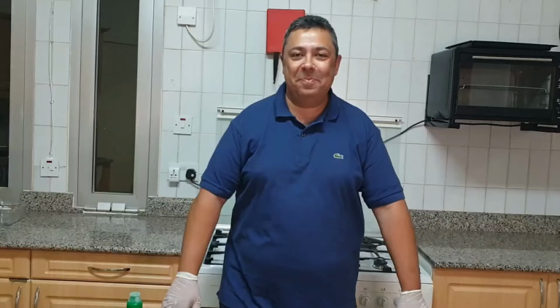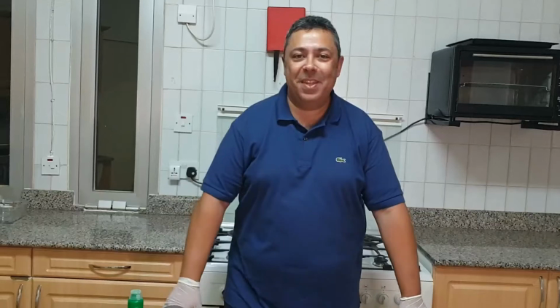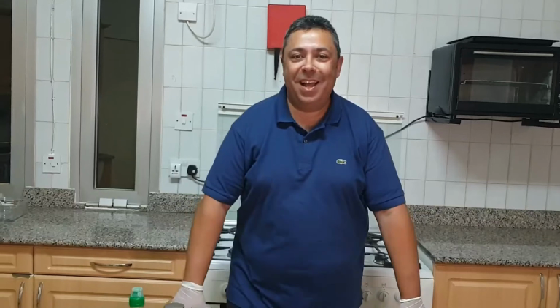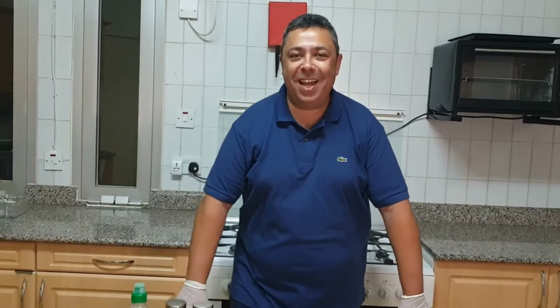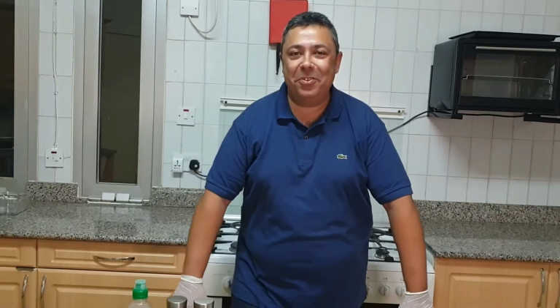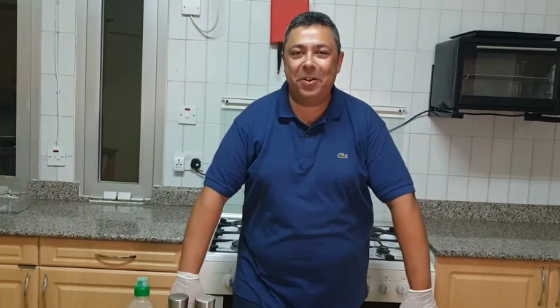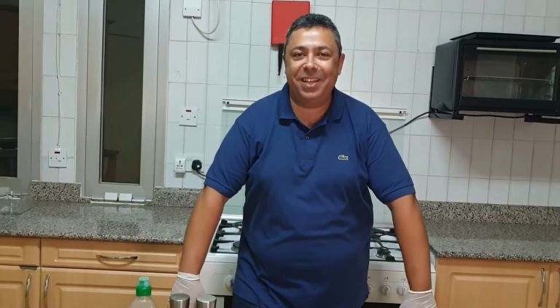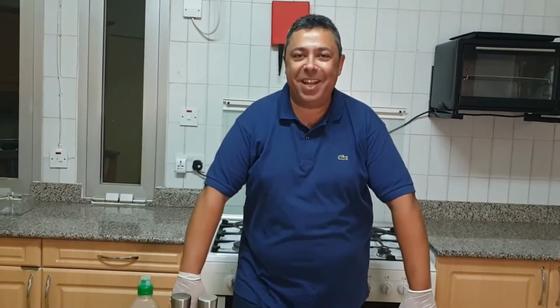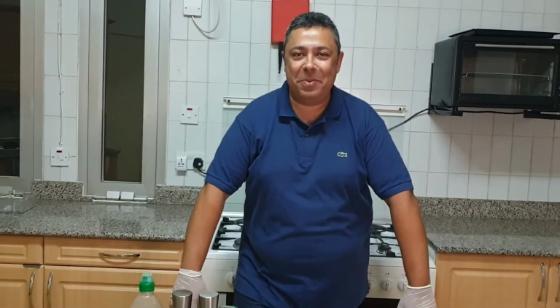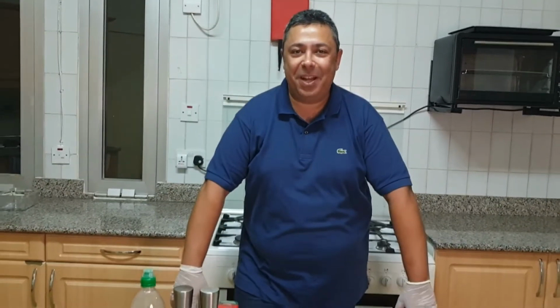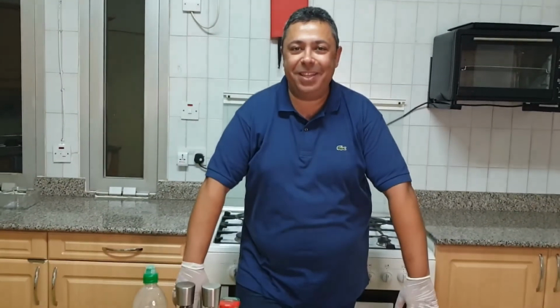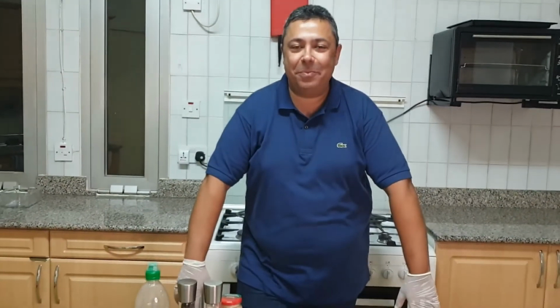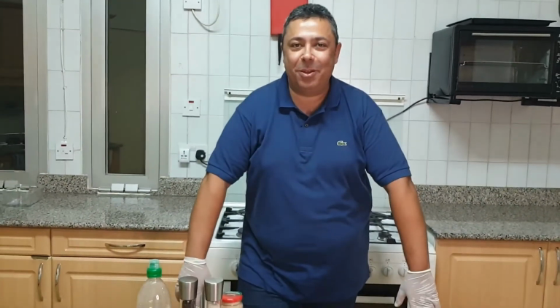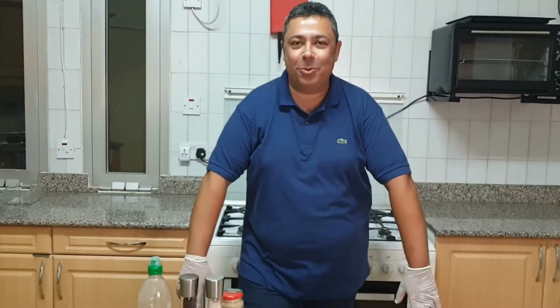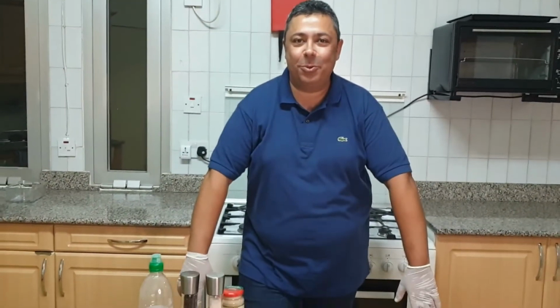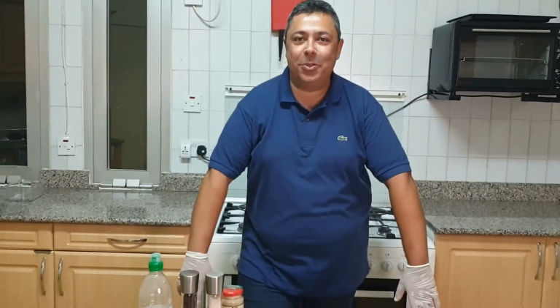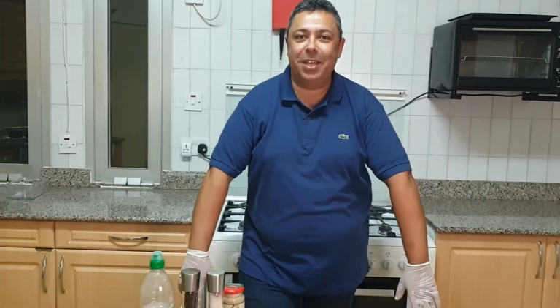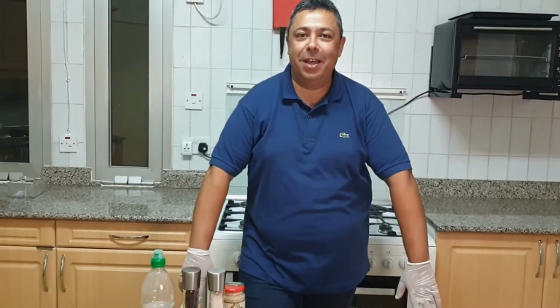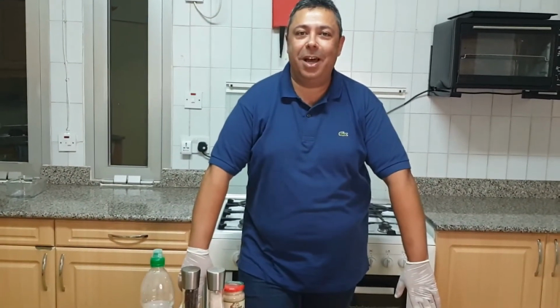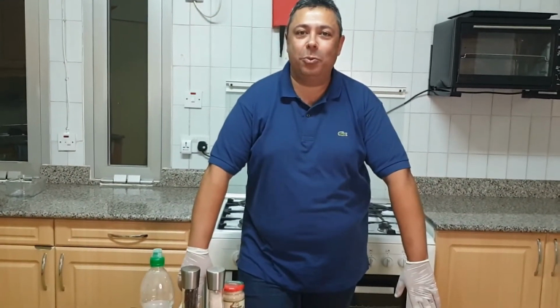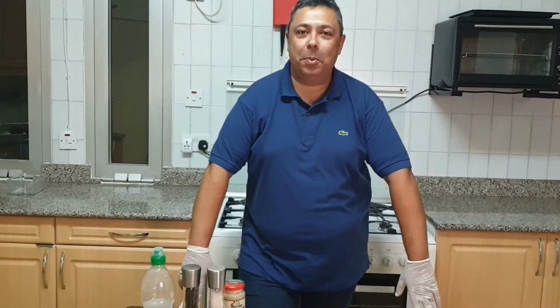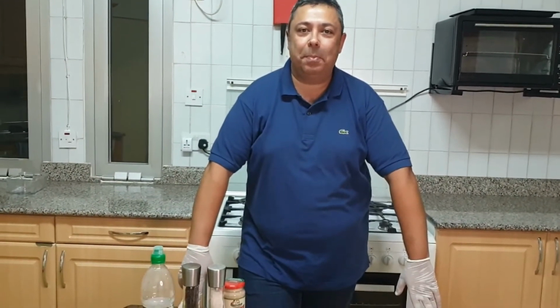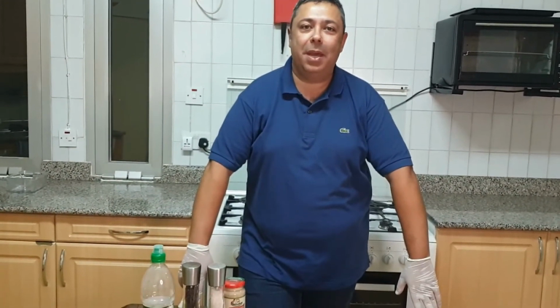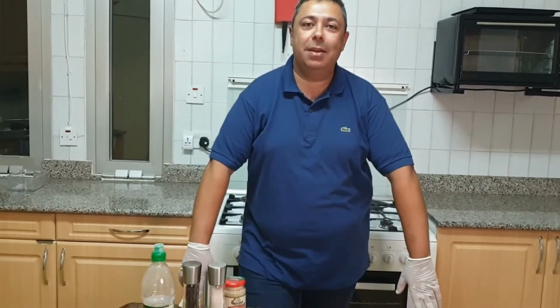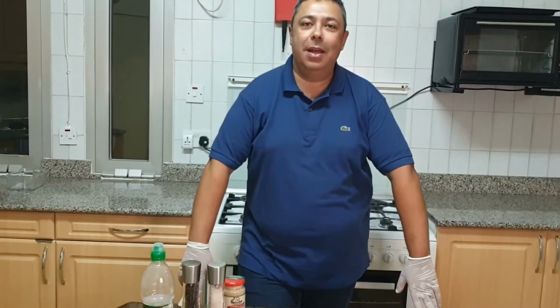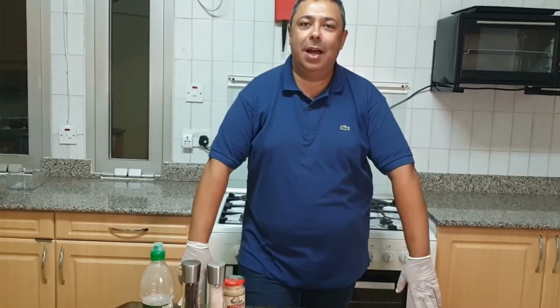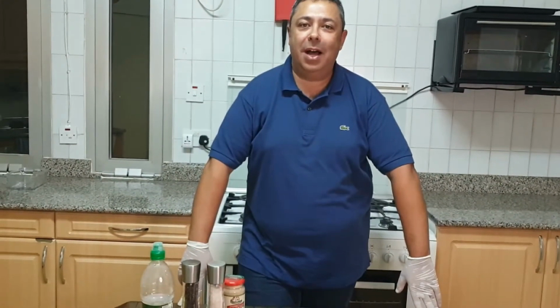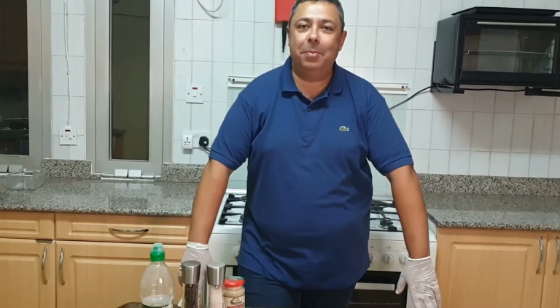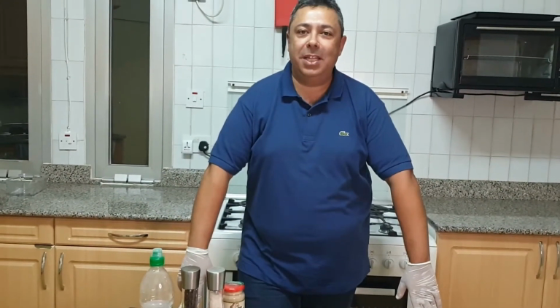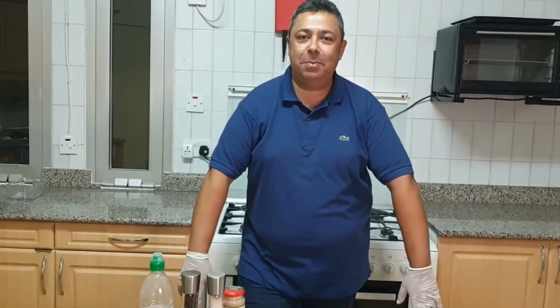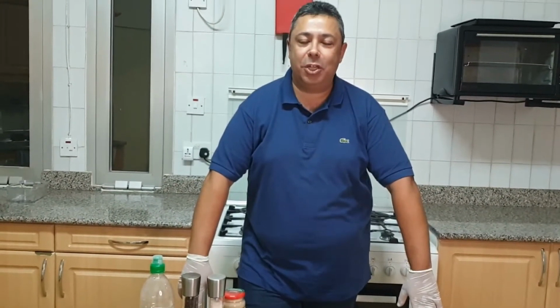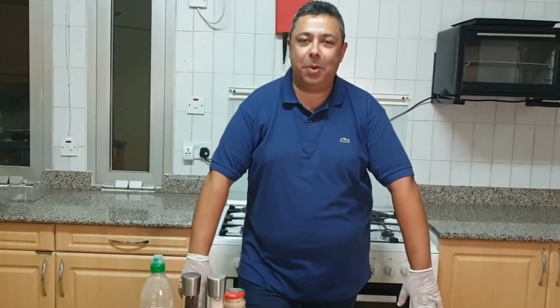Hi everyone, I'm Imad. I'm going to show you today how to prepare a Lebanese meat shawarma.